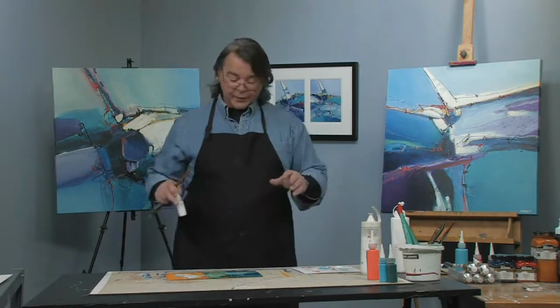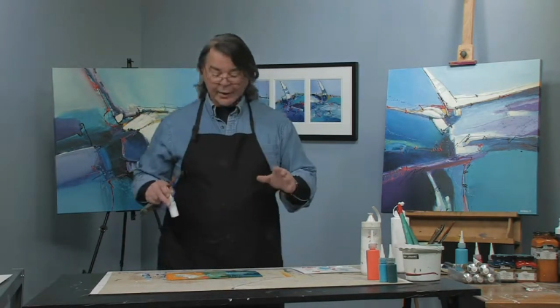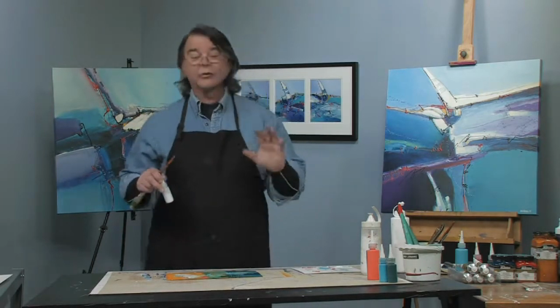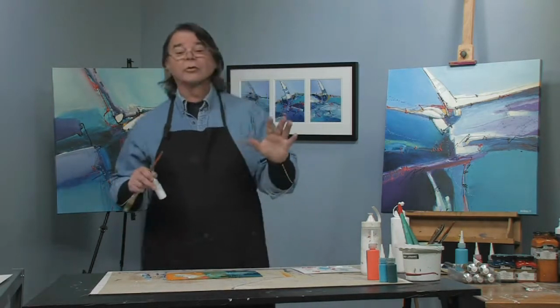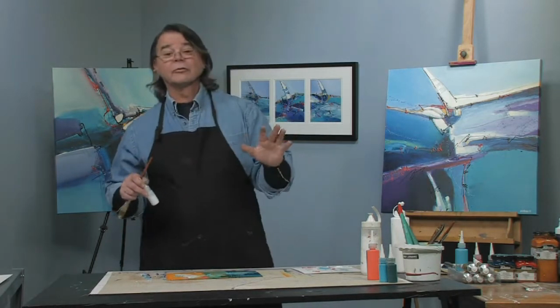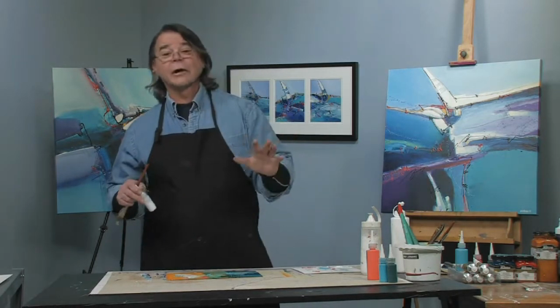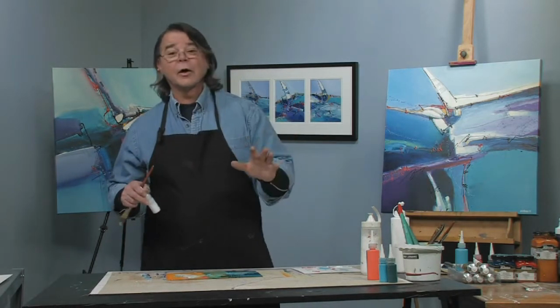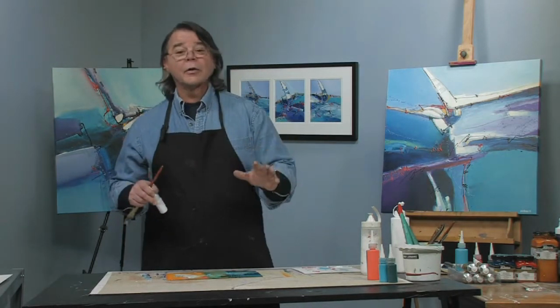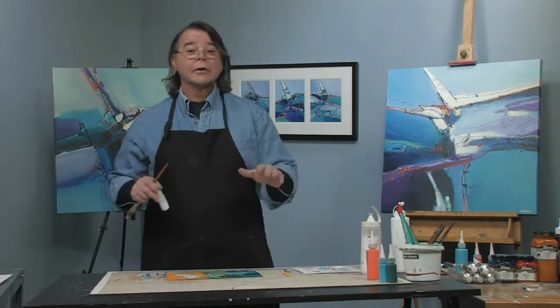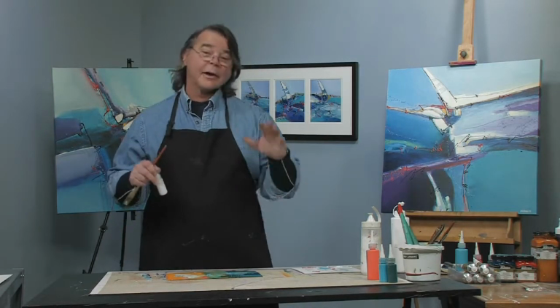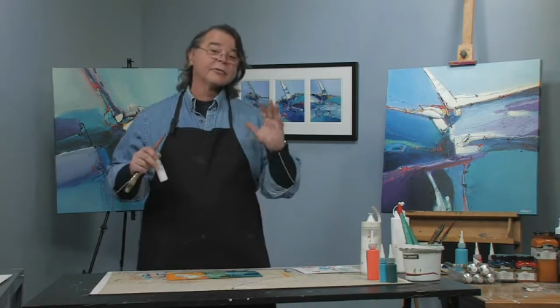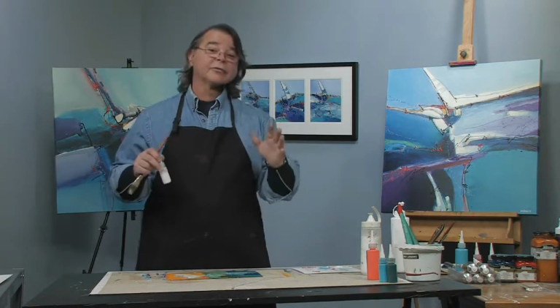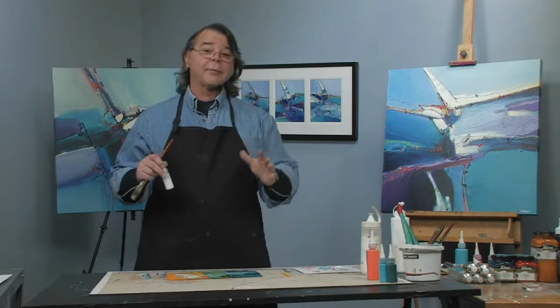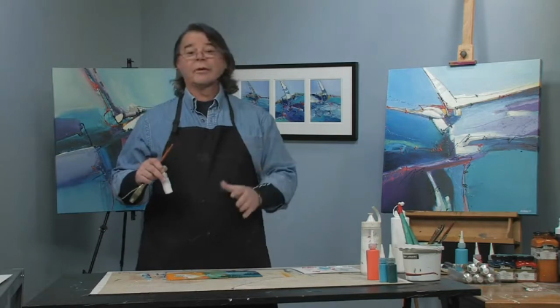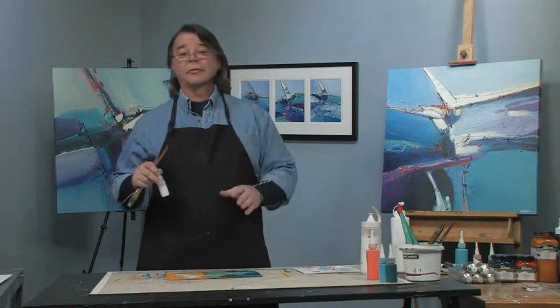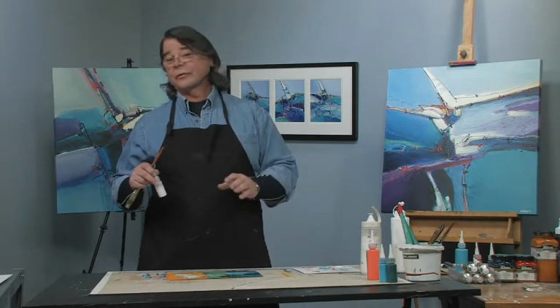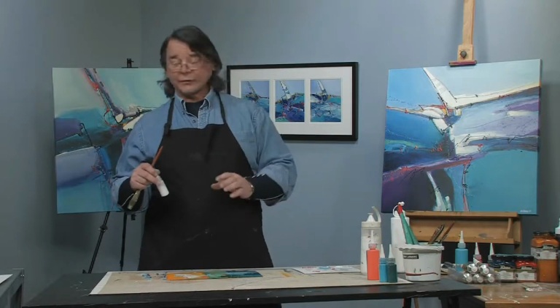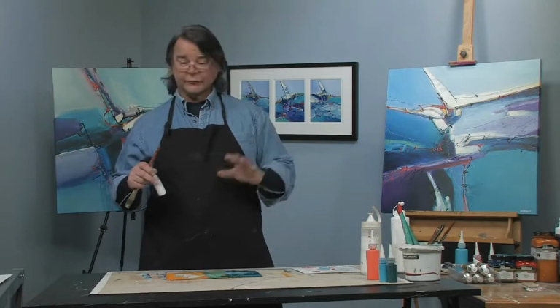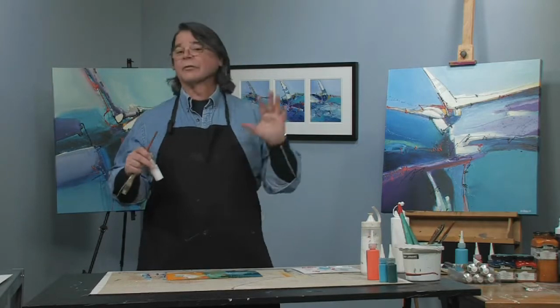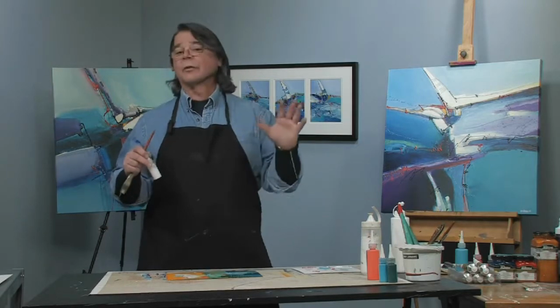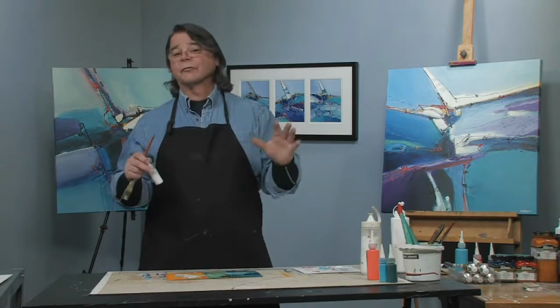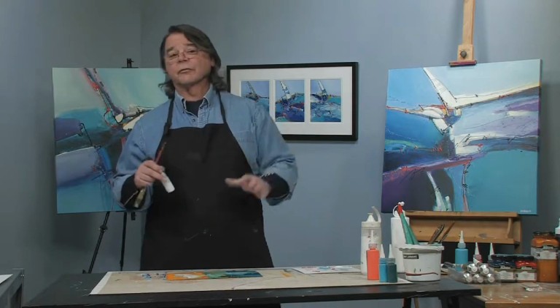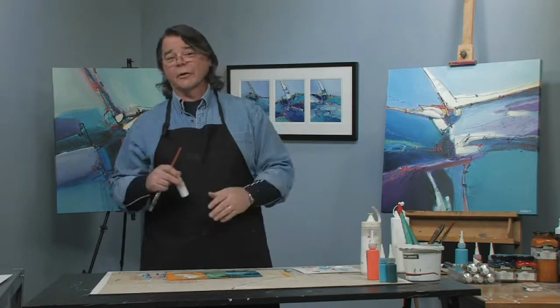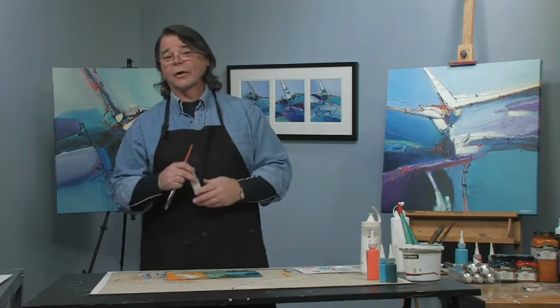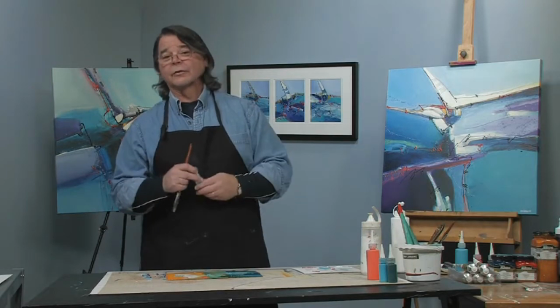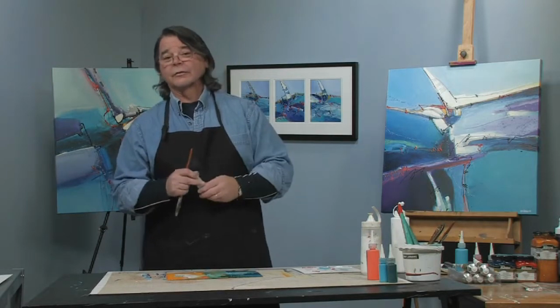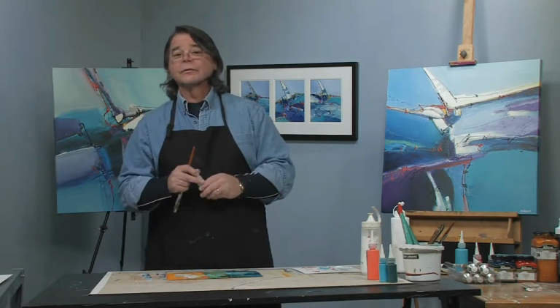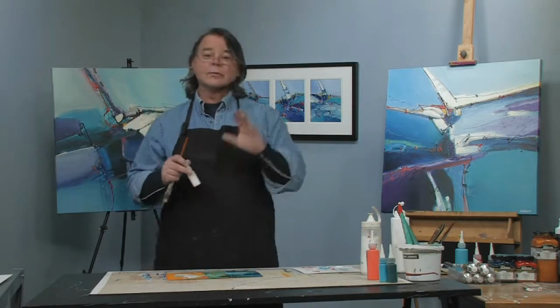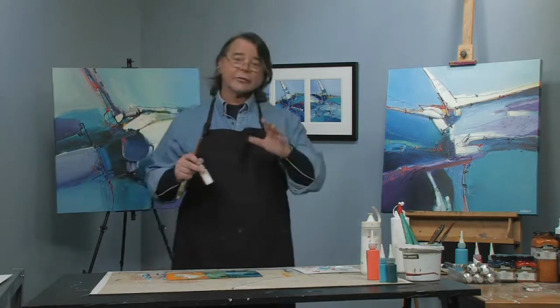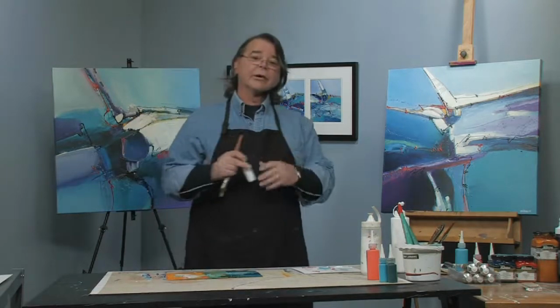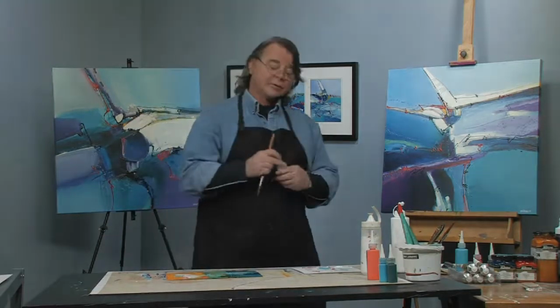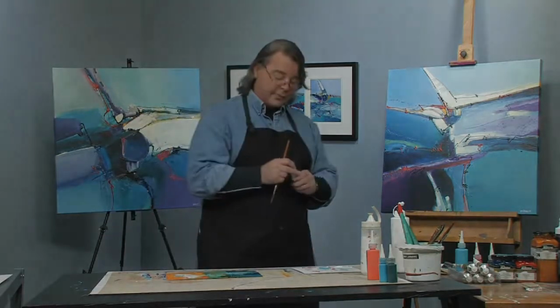I'm Joe DiGiulio. Thanks for stopping in for this wonderful free art lesson. See you next time.